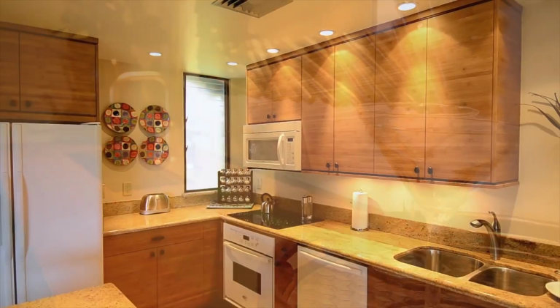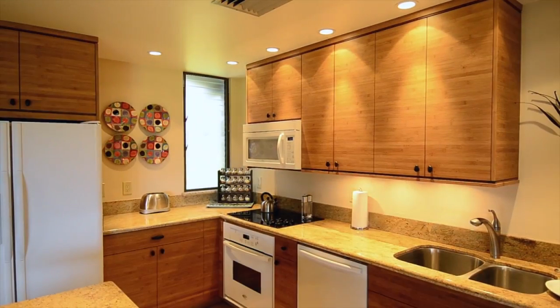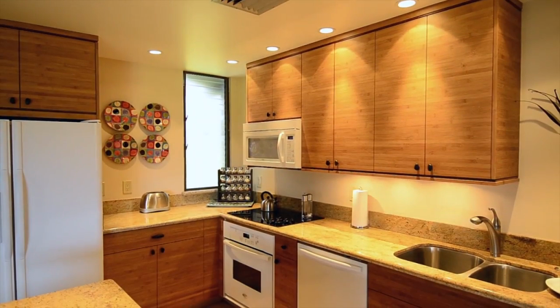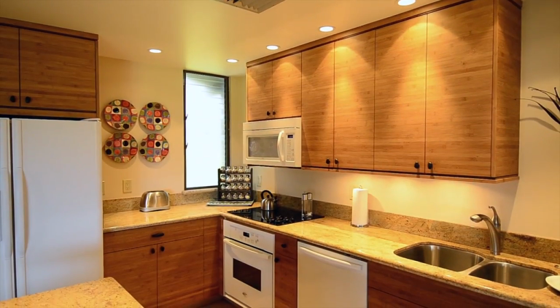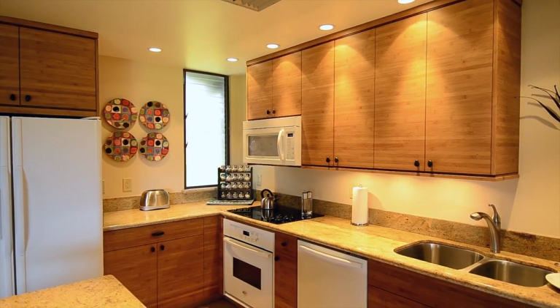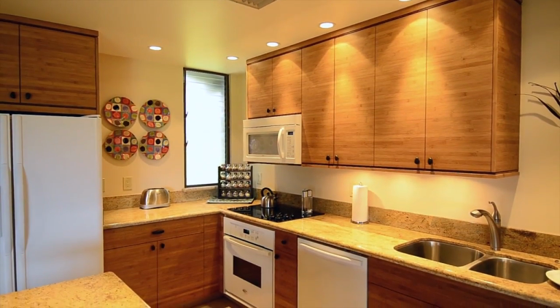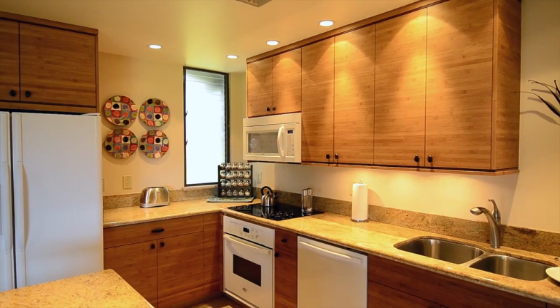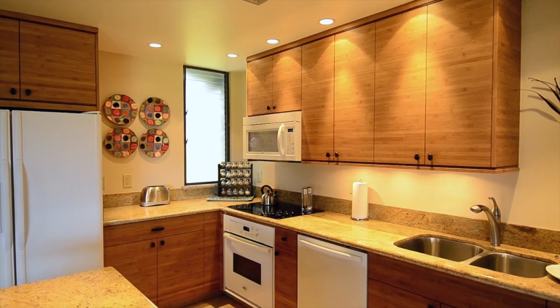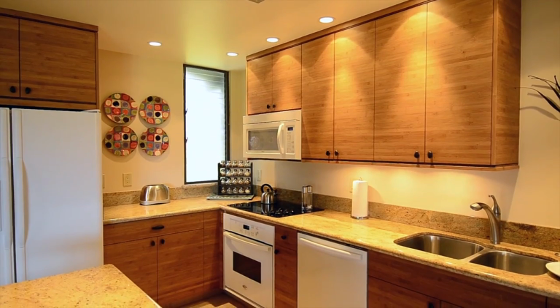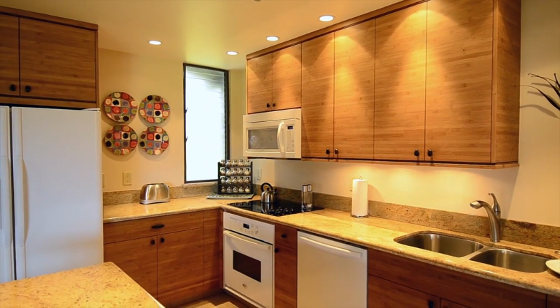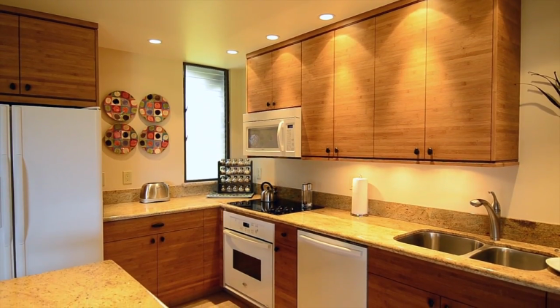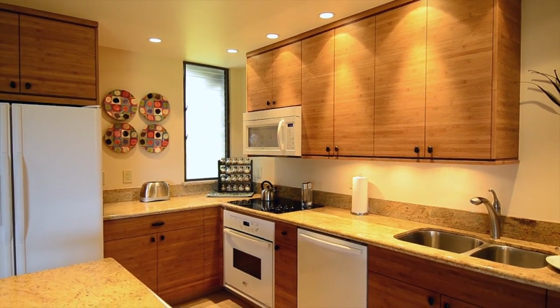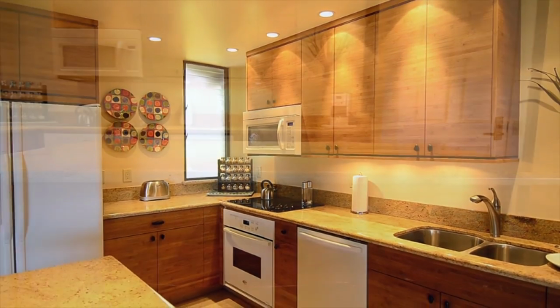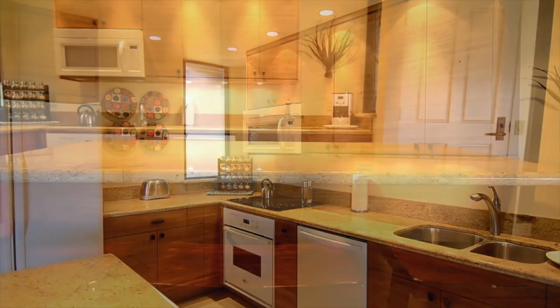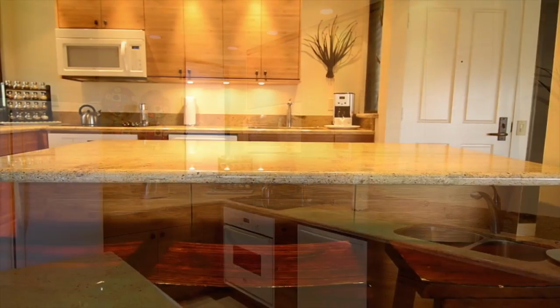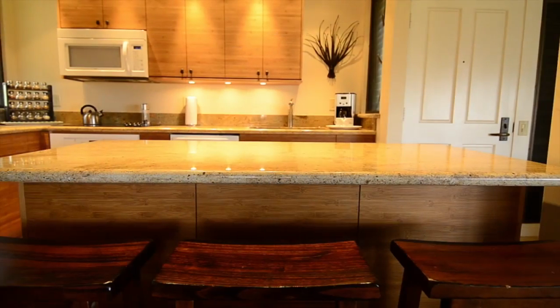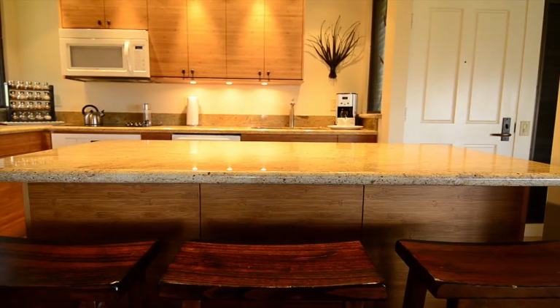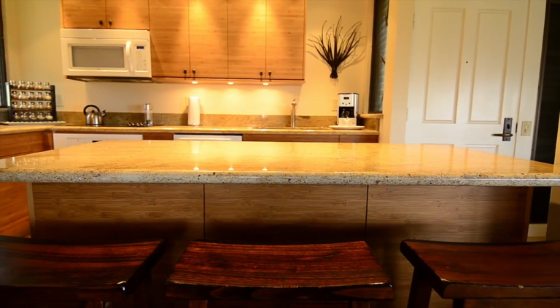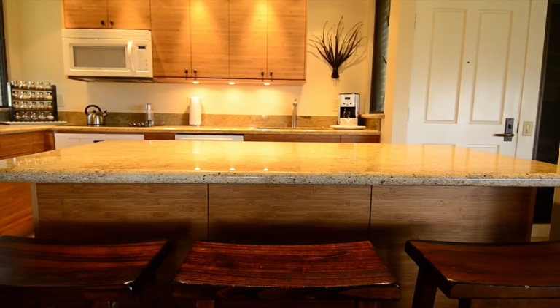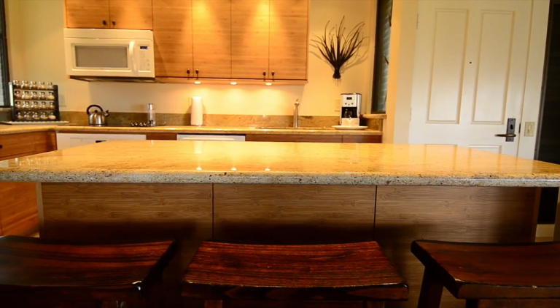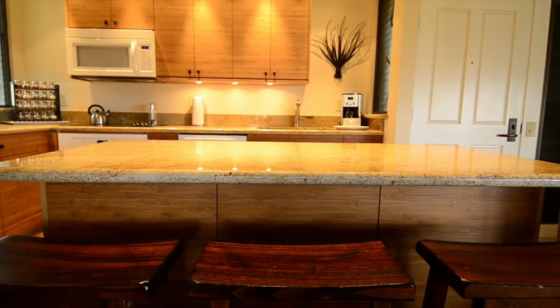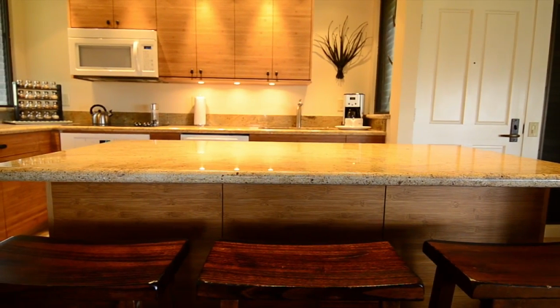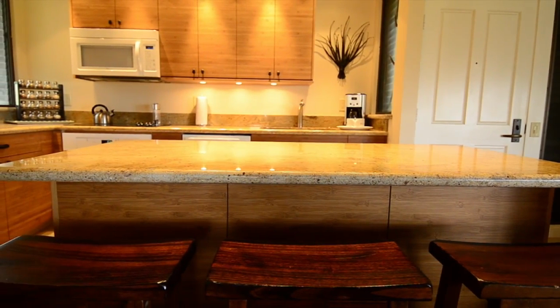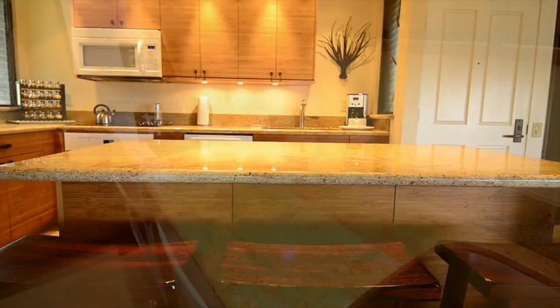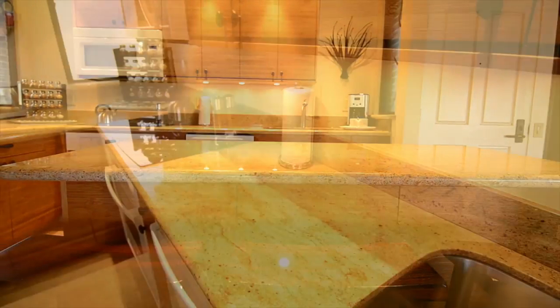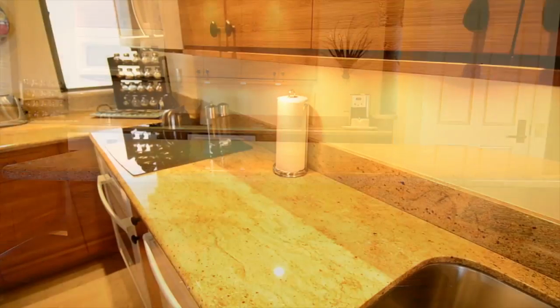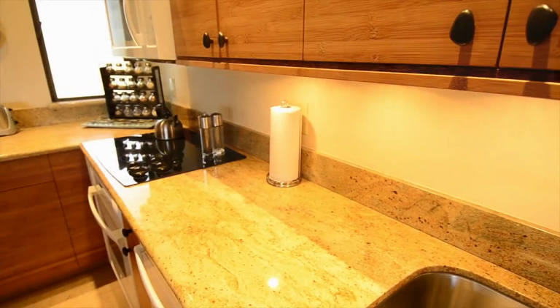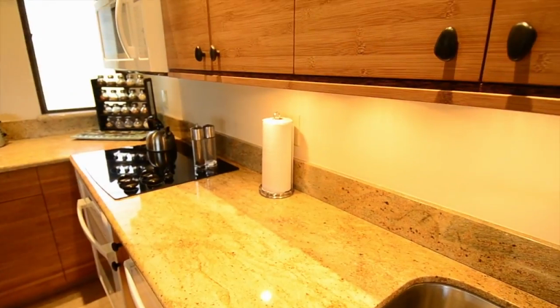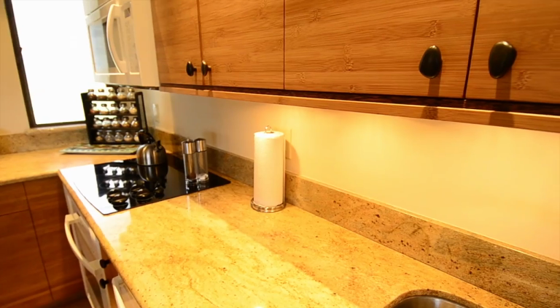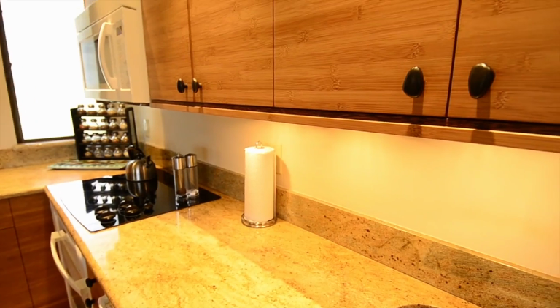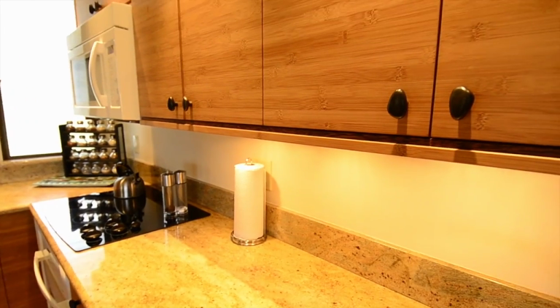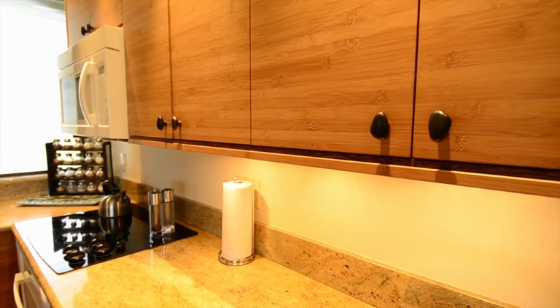Adjacent to the living room is the incredibly renovated kitchen with its open living contemporary plan, featuring beautiful granite counters and bamboo cabinets.